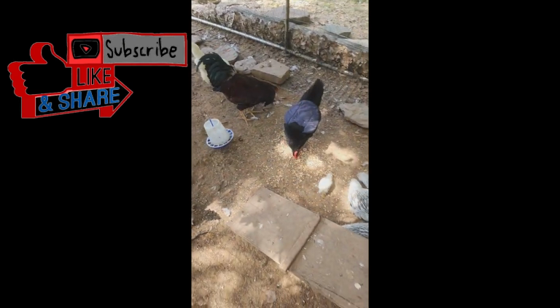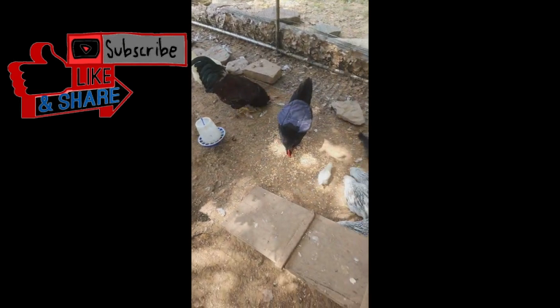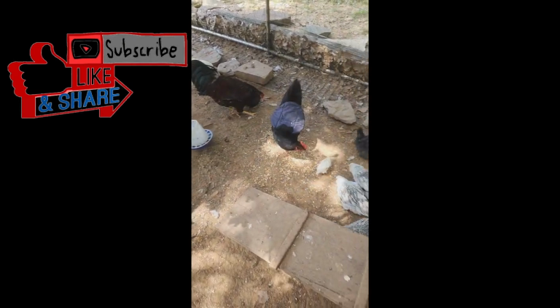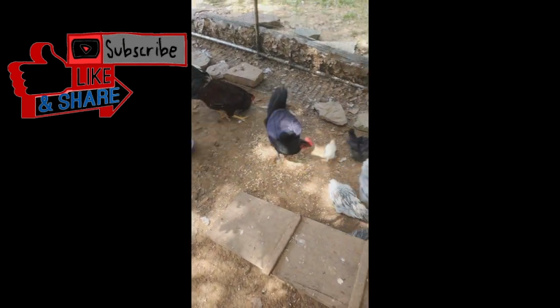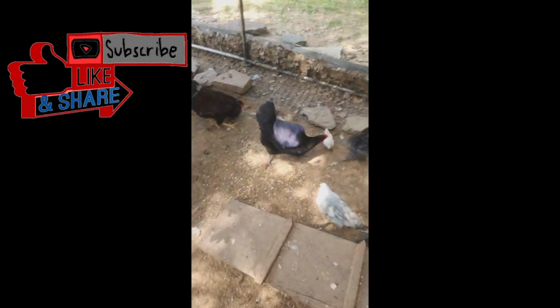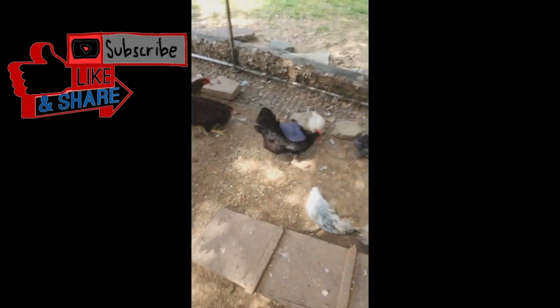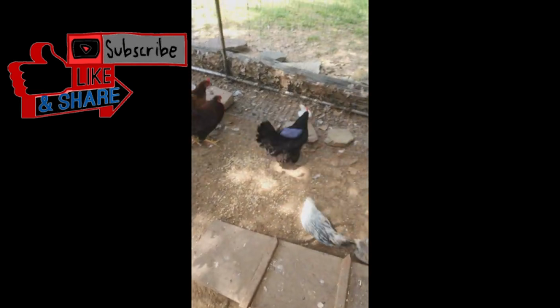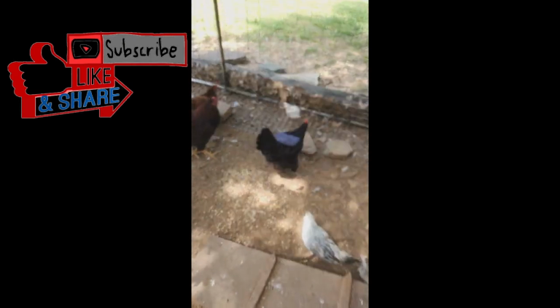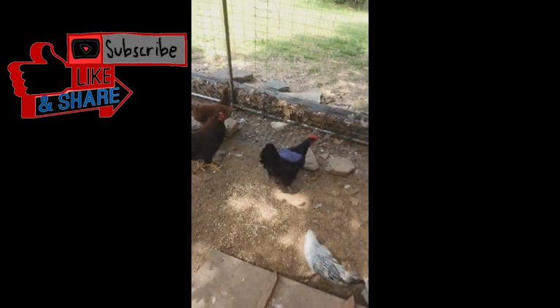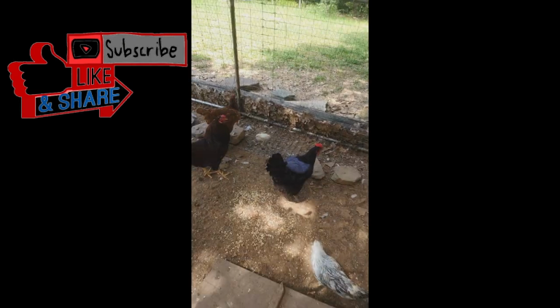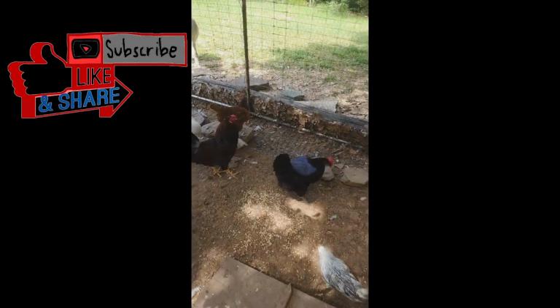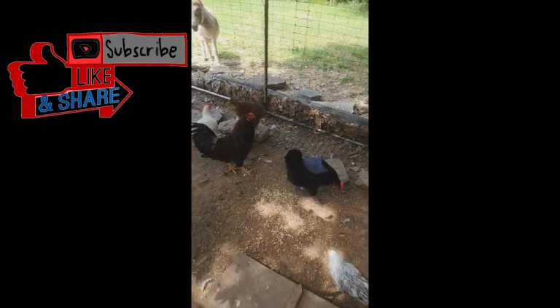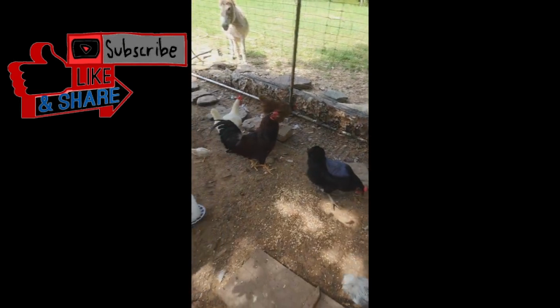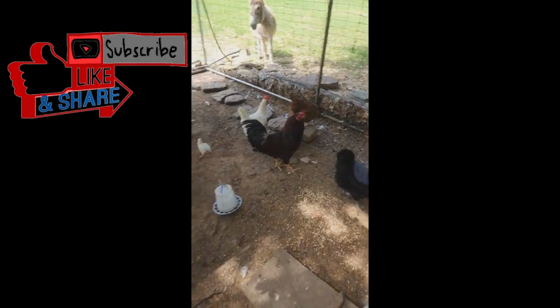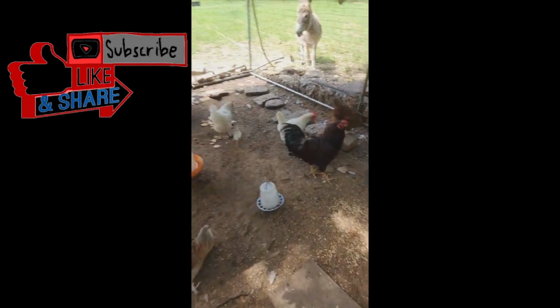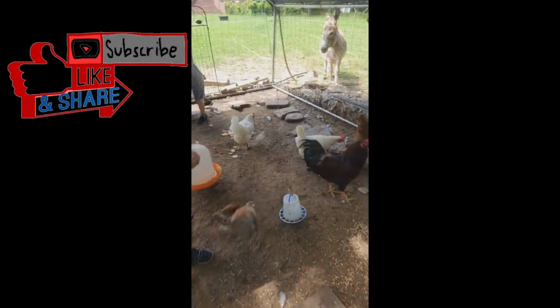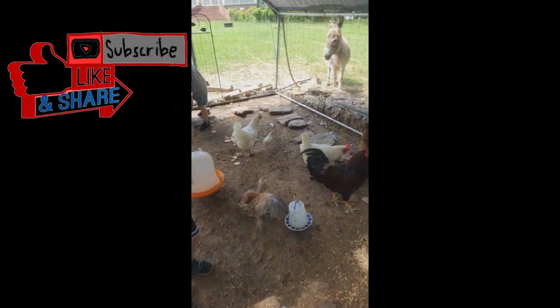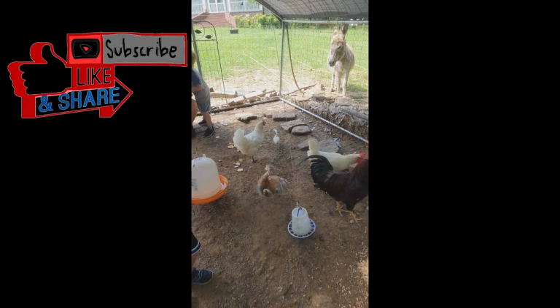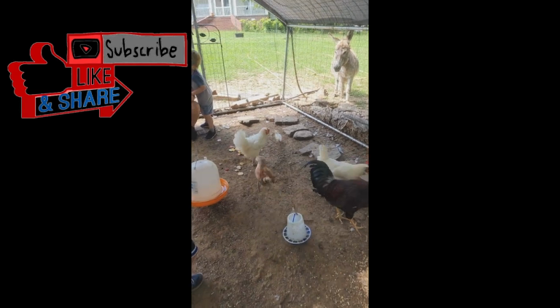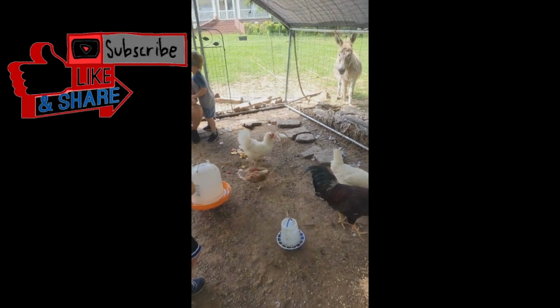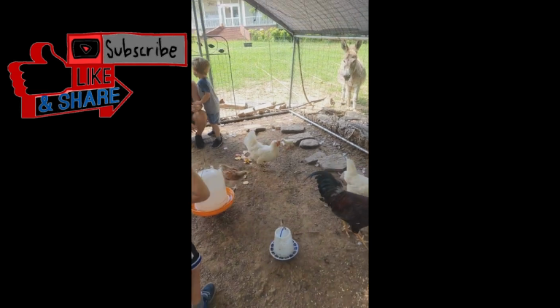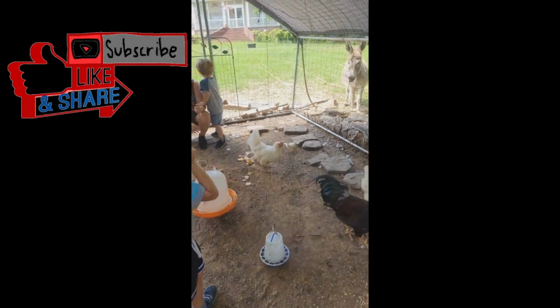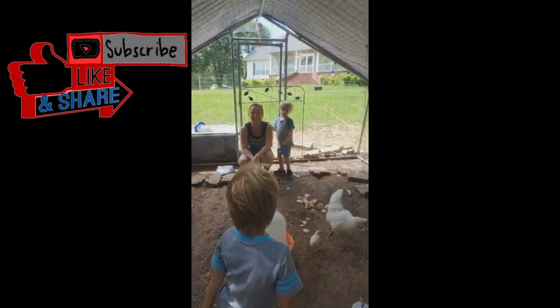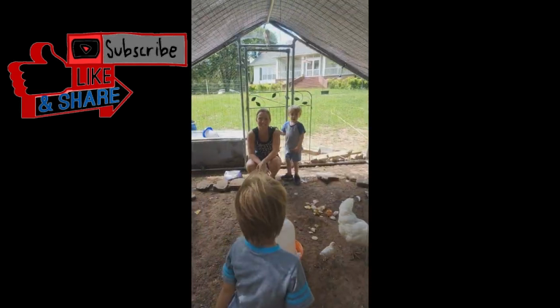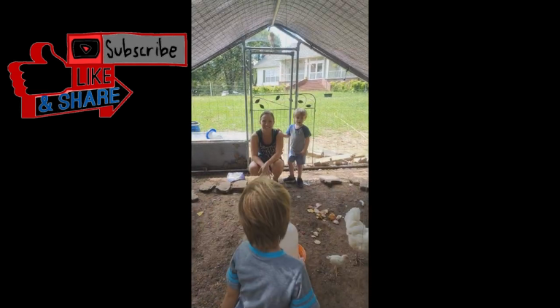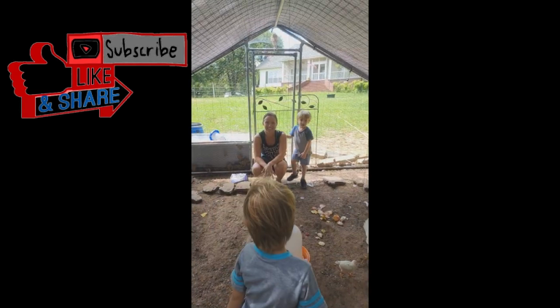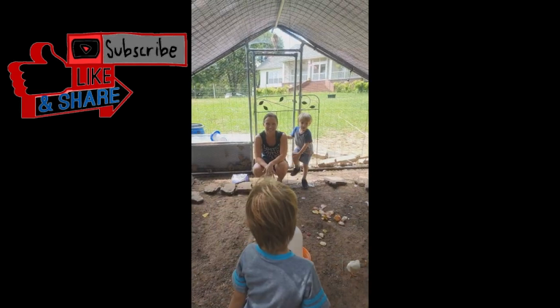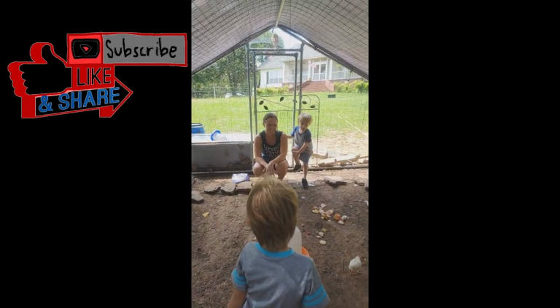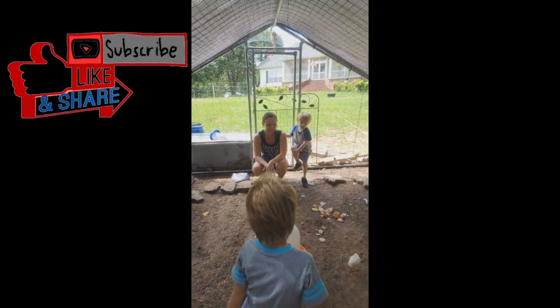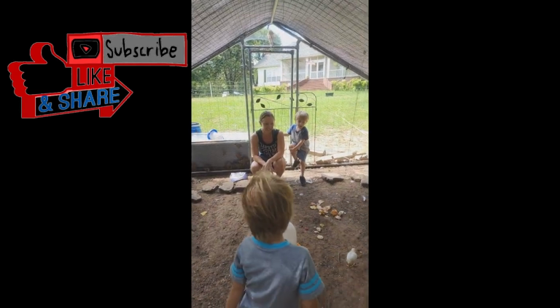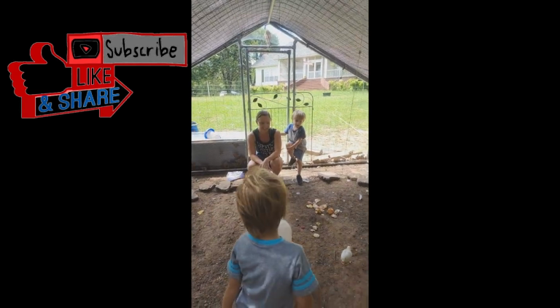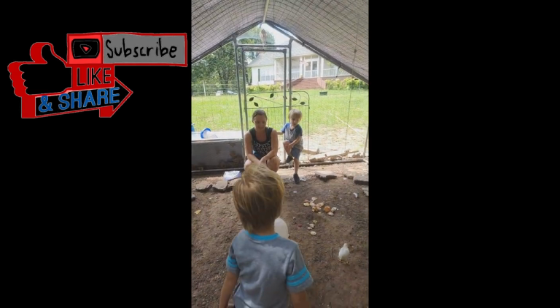Big Bee just chased — look at that — Big Bee just chased Hector!